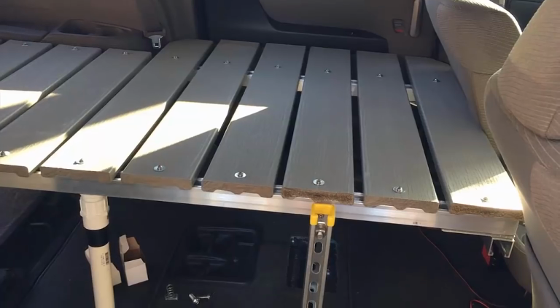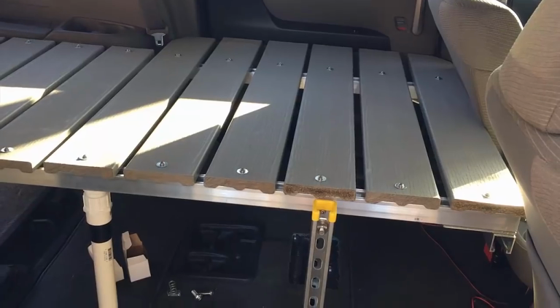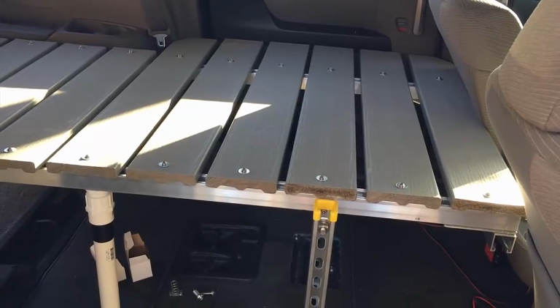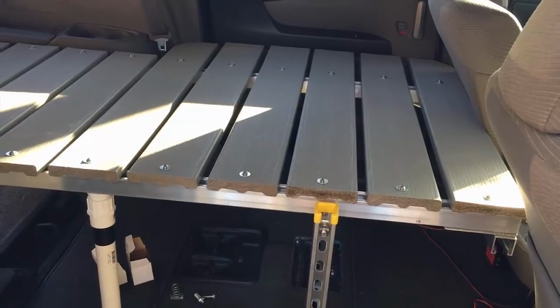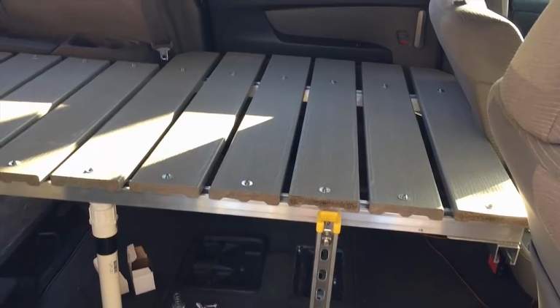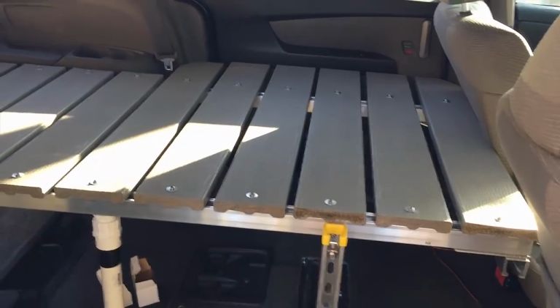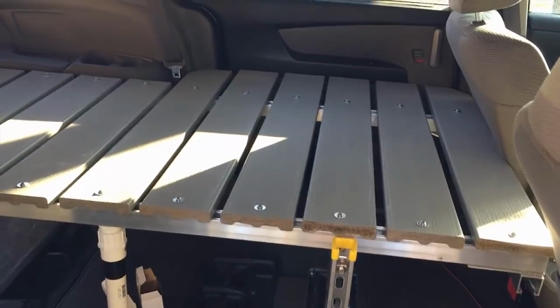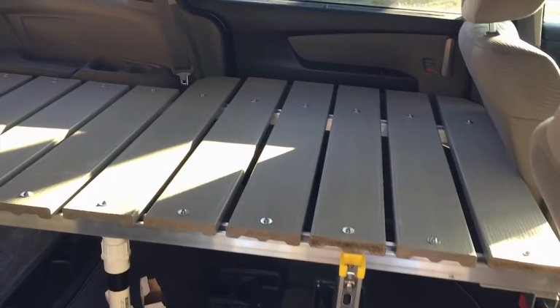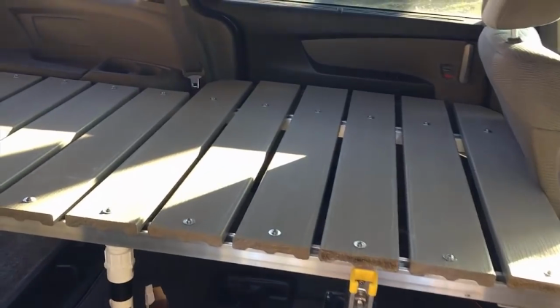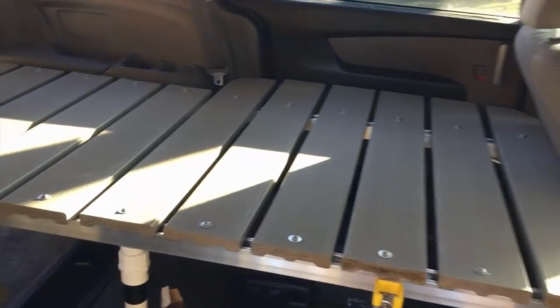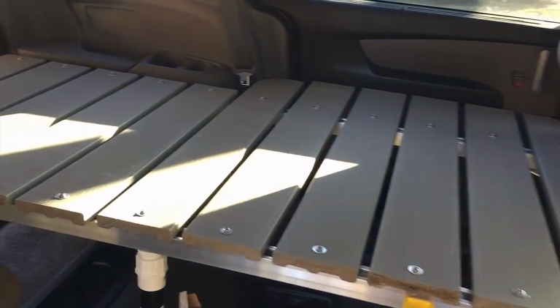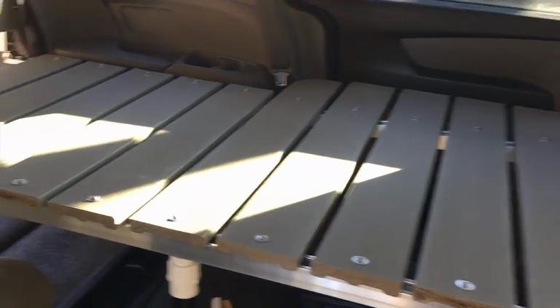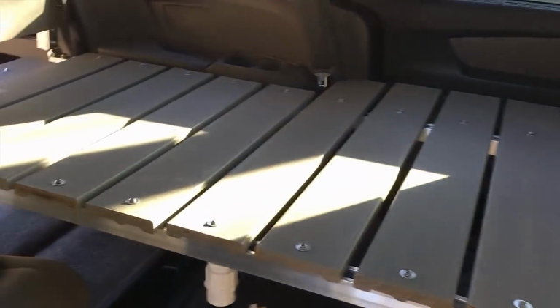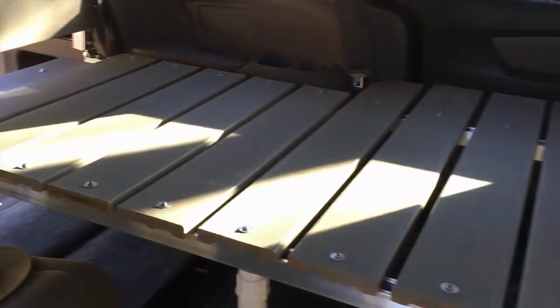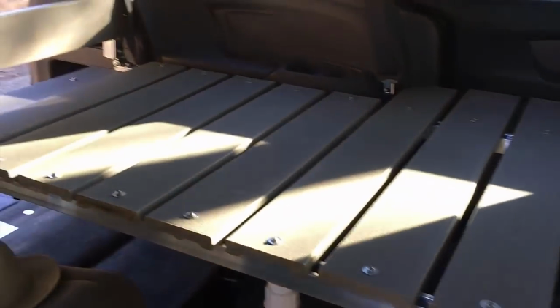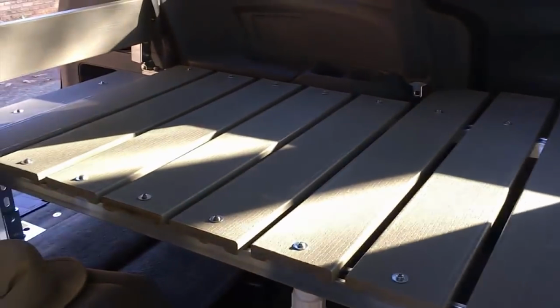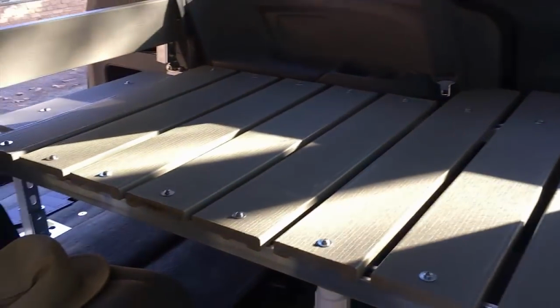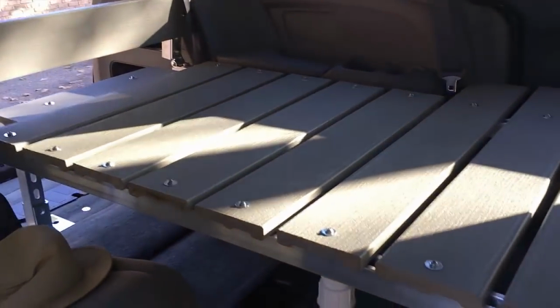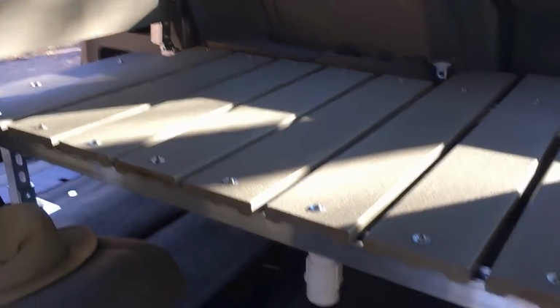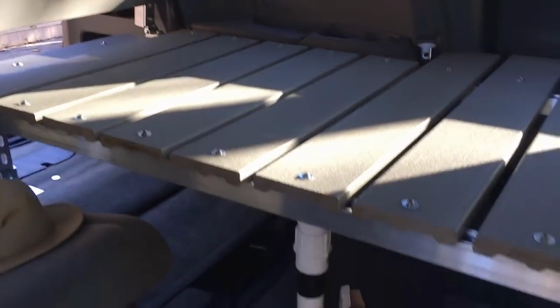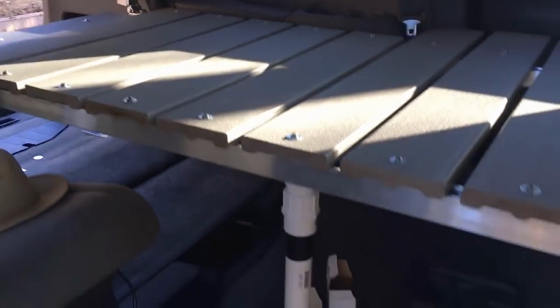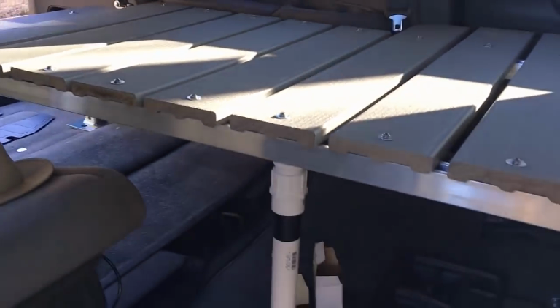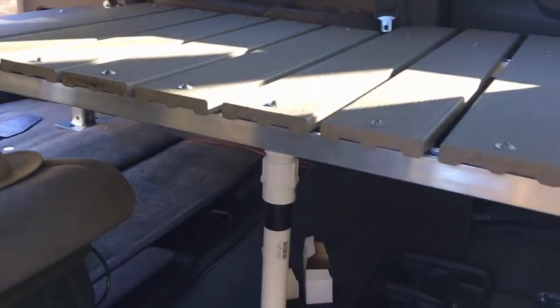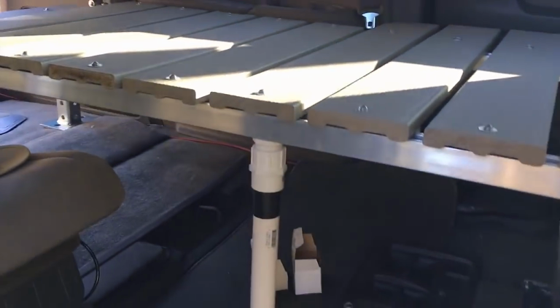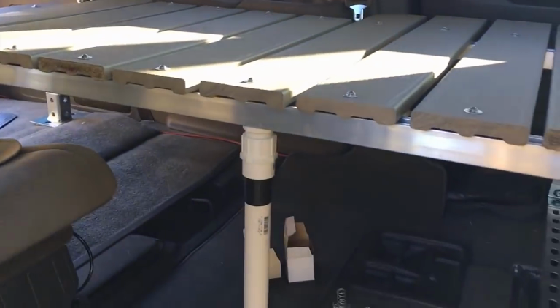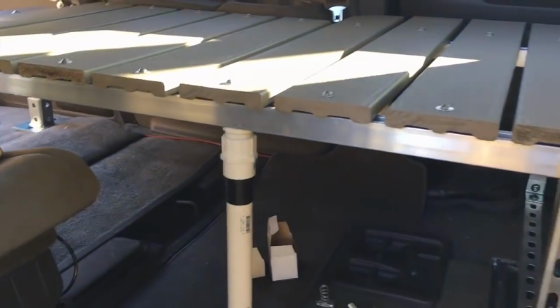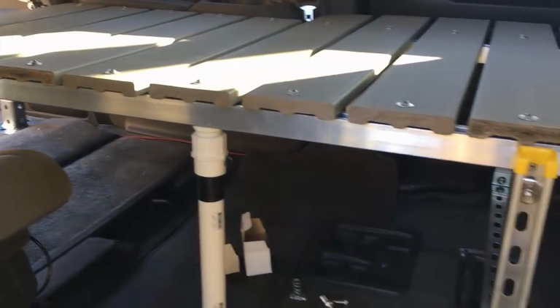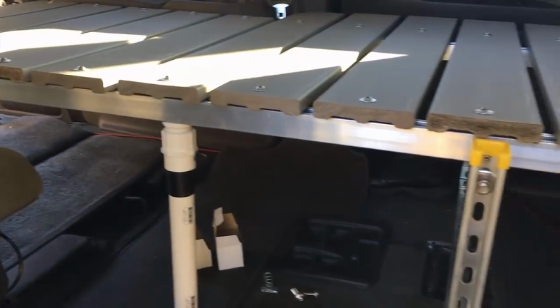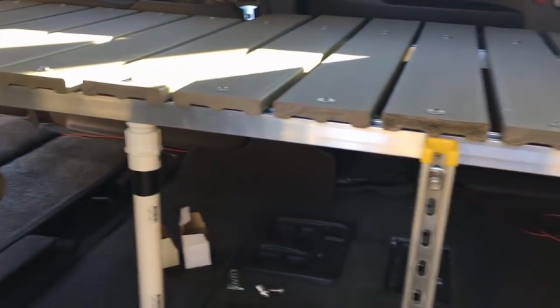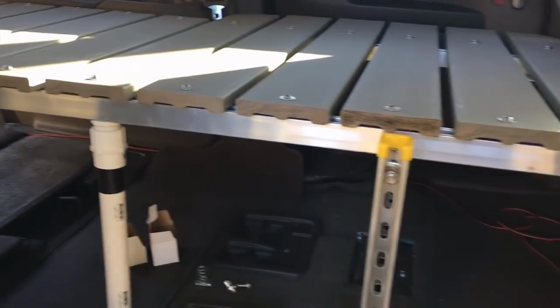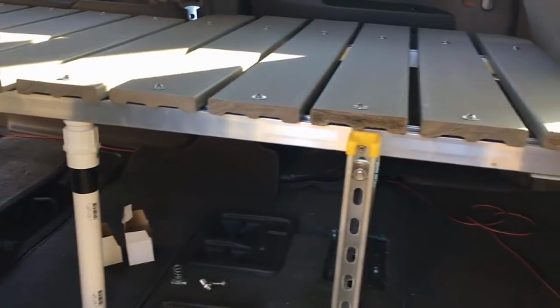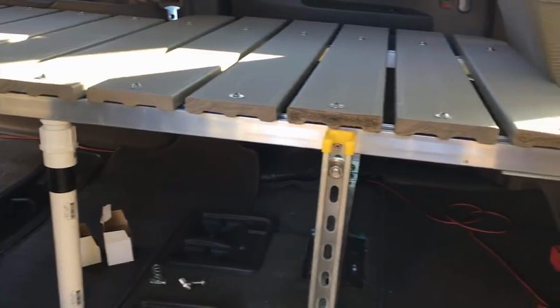The new bed is finished, or at least the platform is. I'm going to add some drawers under it when I get back from RTR.